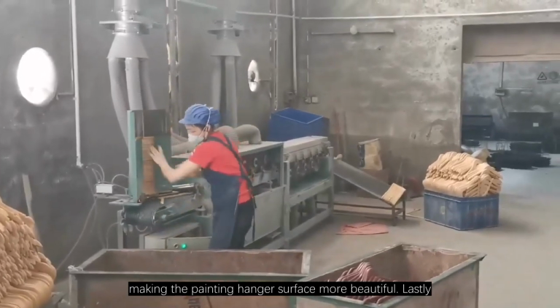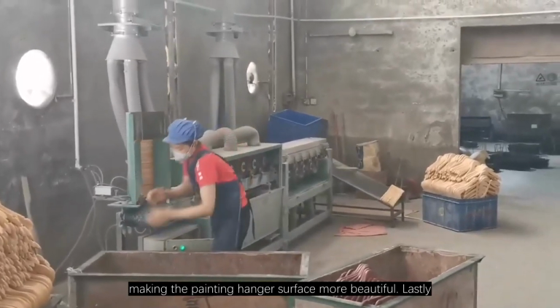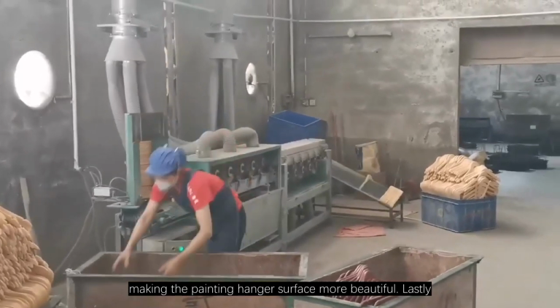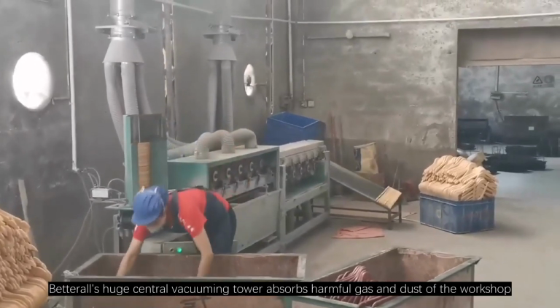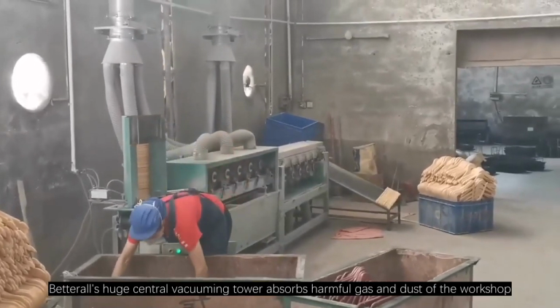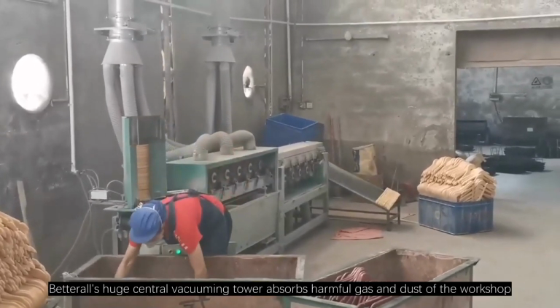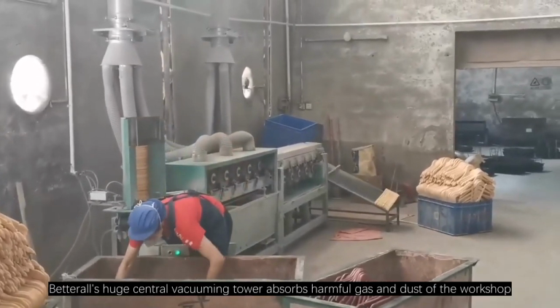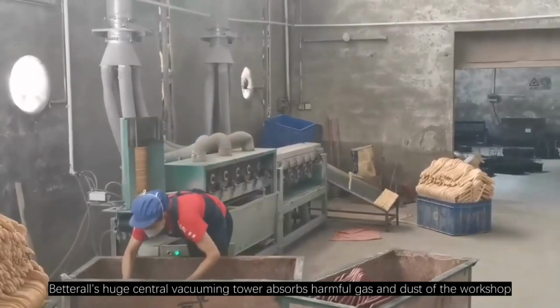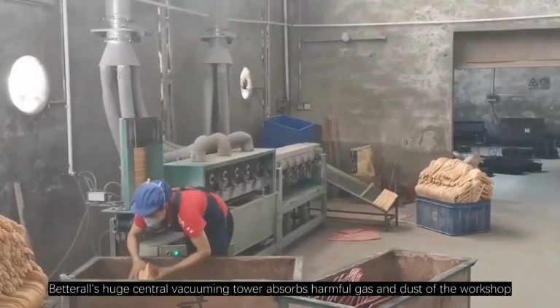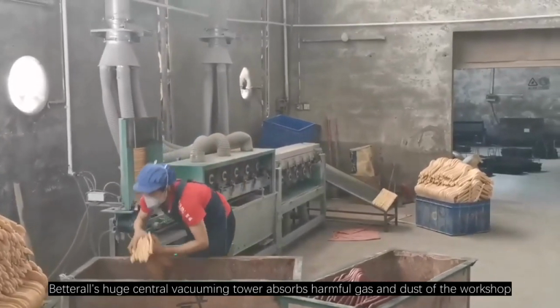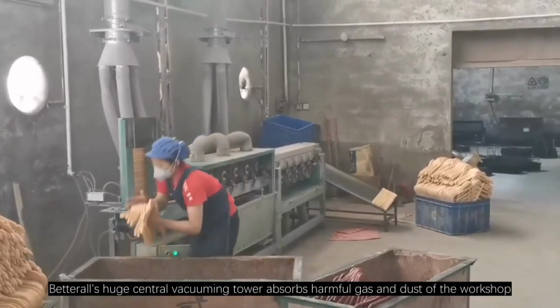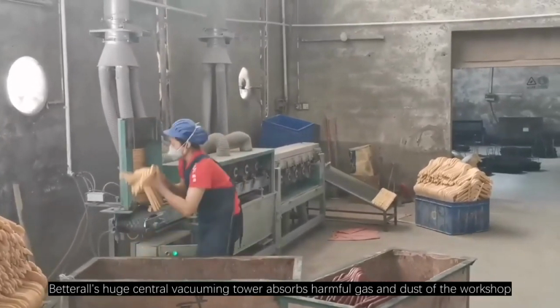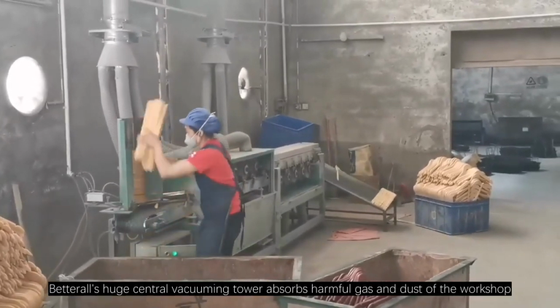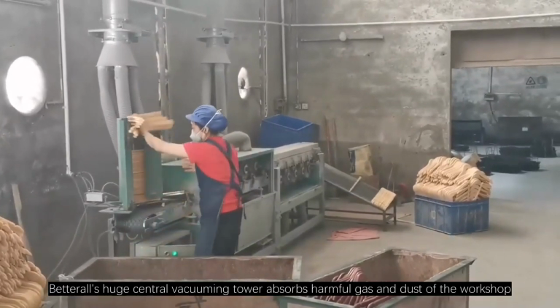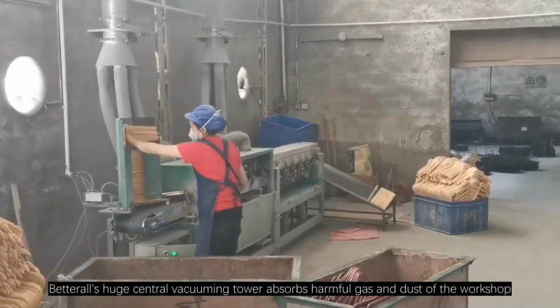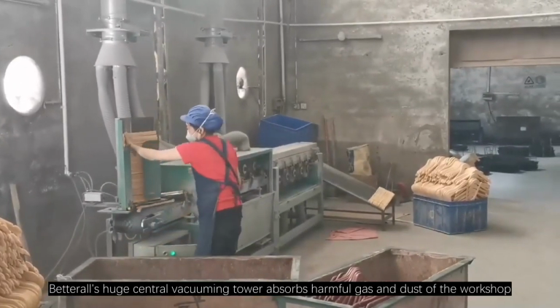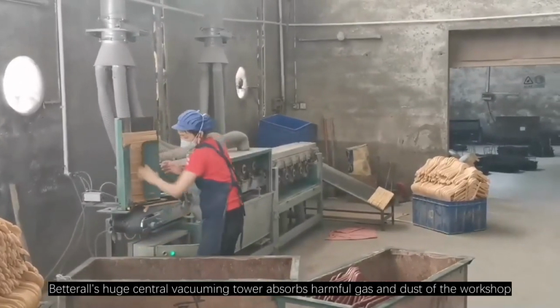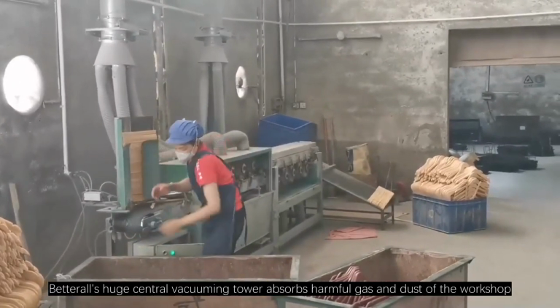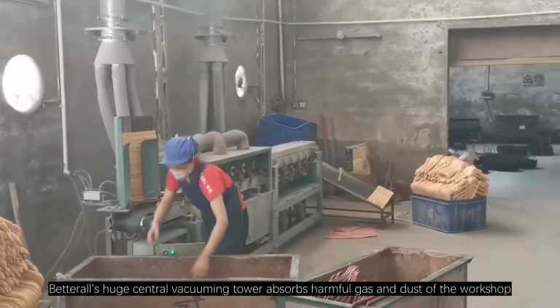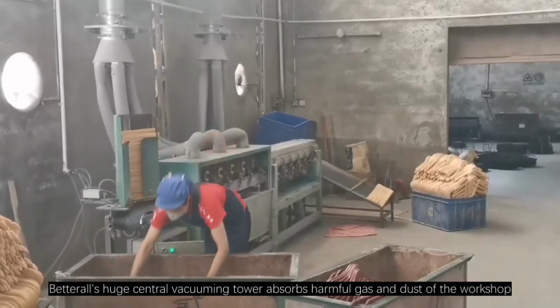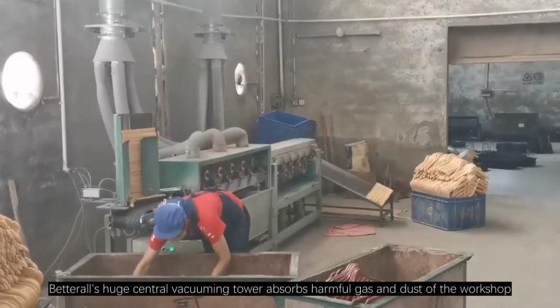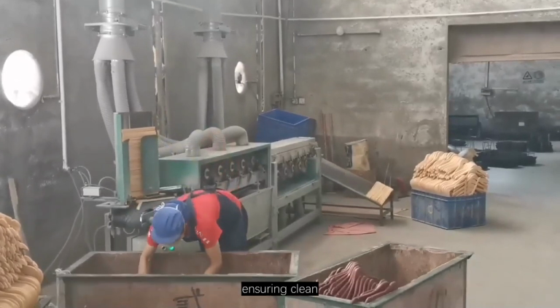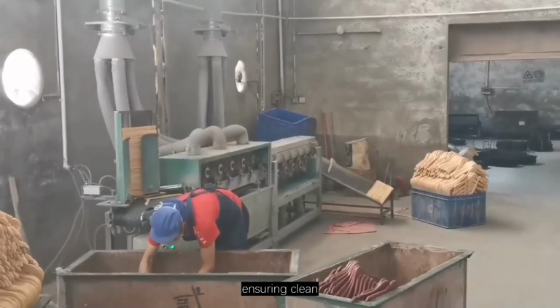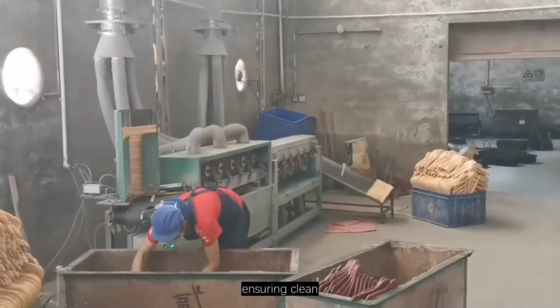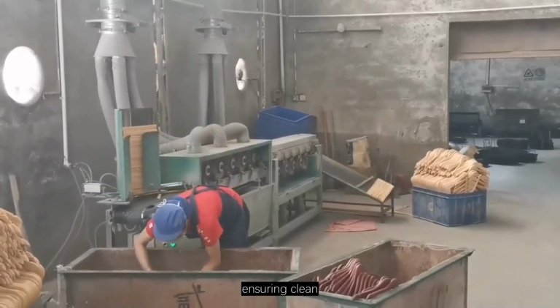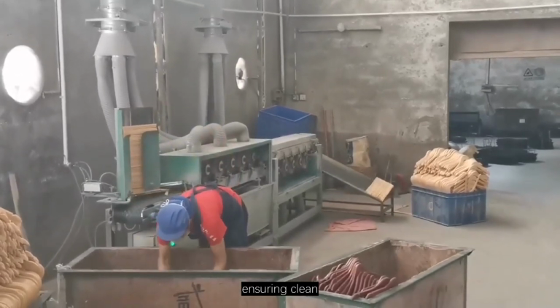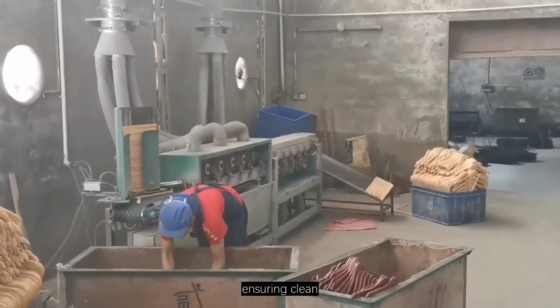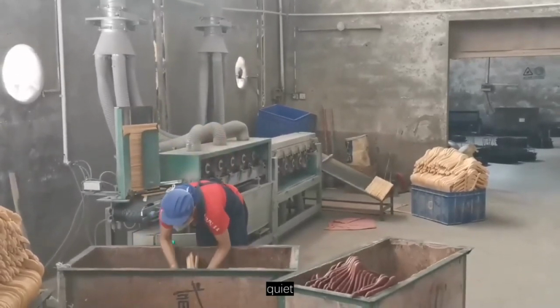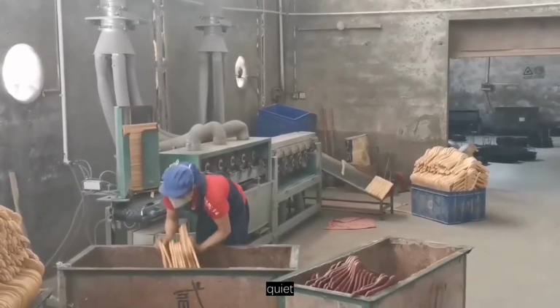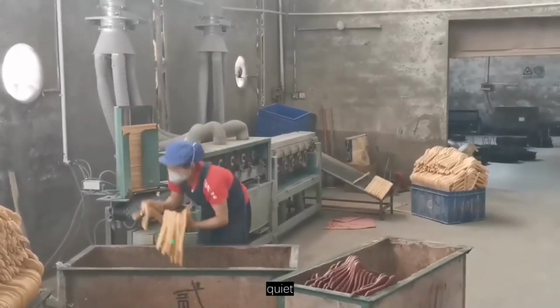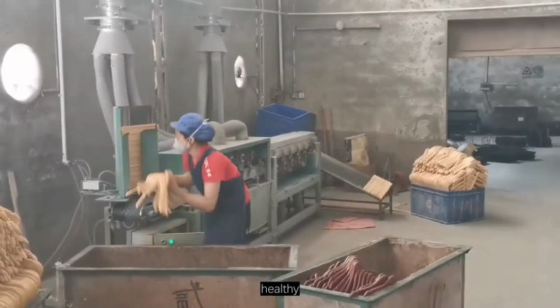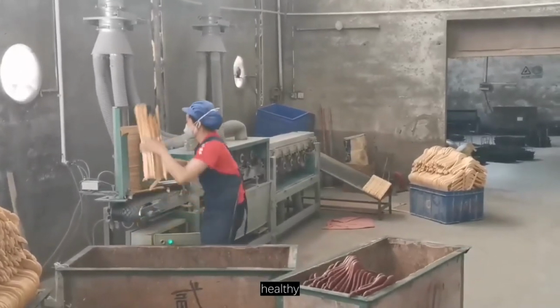Betterall's huge central vacuuming tower absorbs harmful gas and dust from the workshop, ensuring a clean, quiet, and healthy work environment.